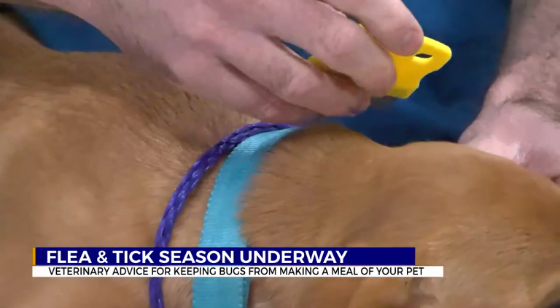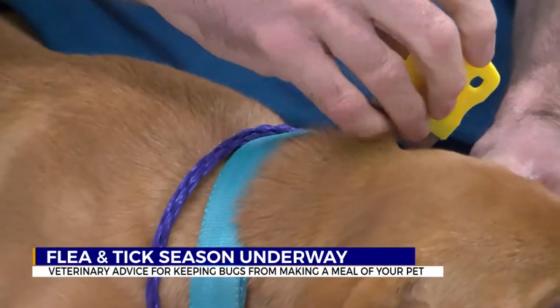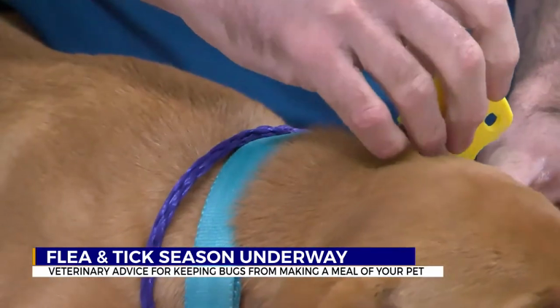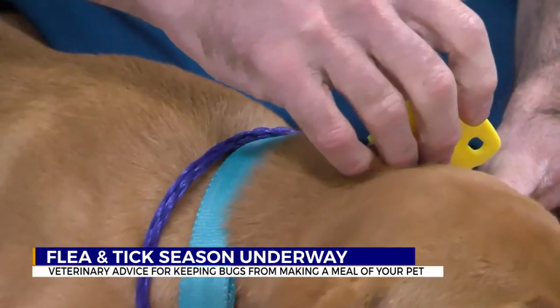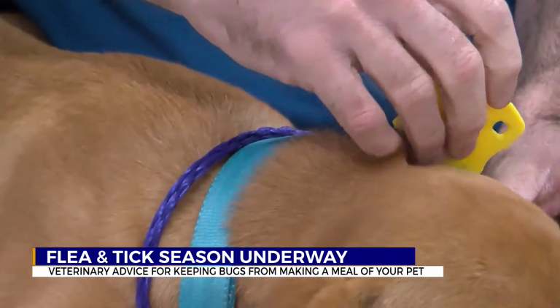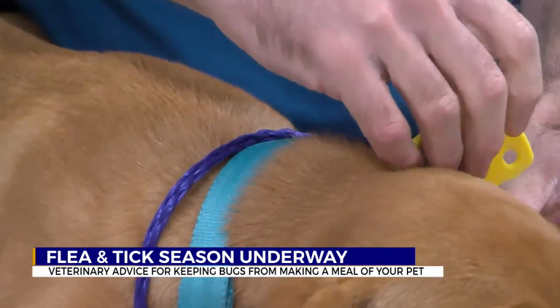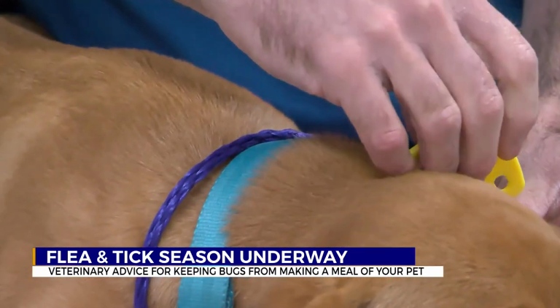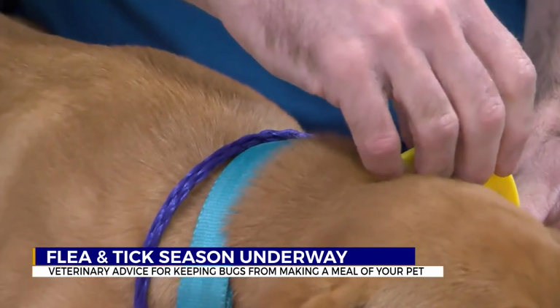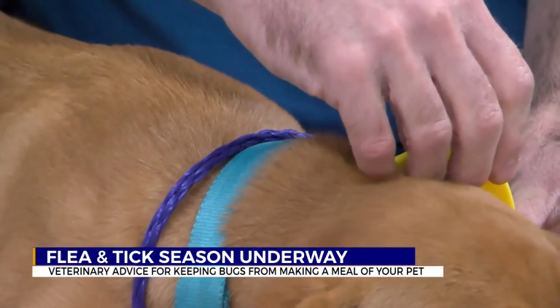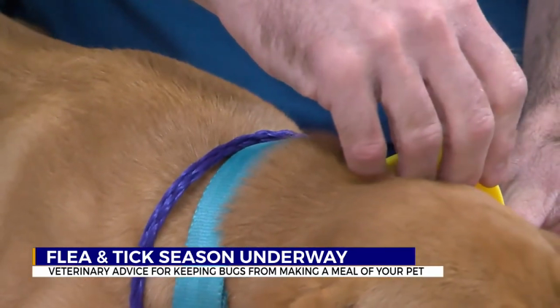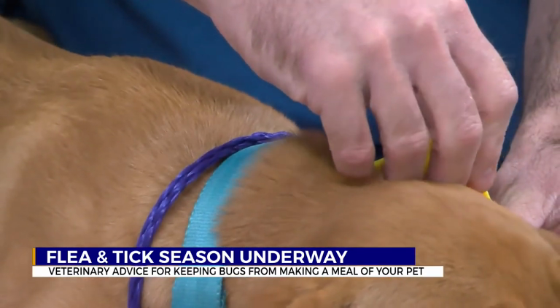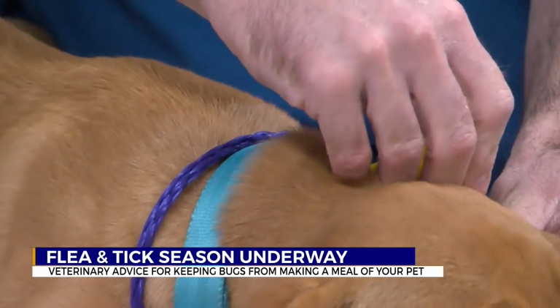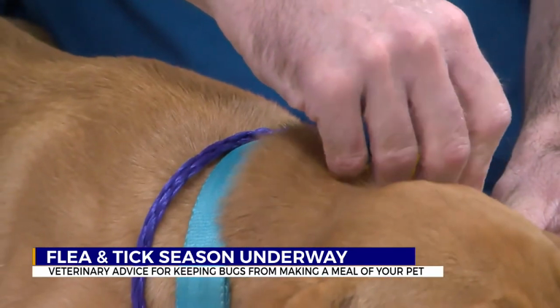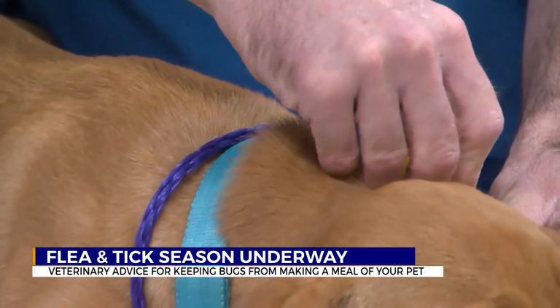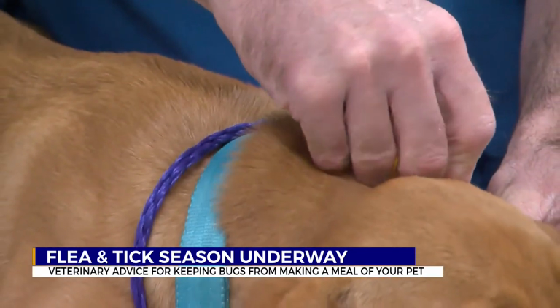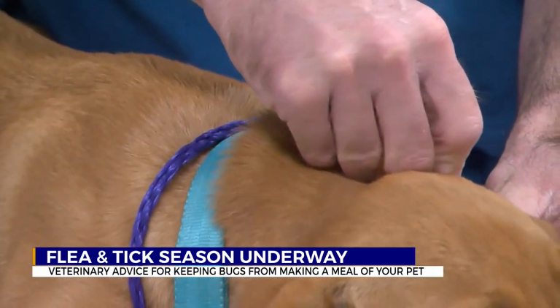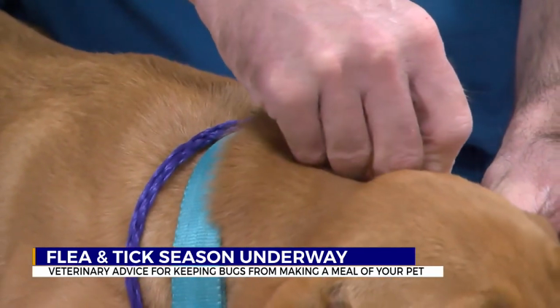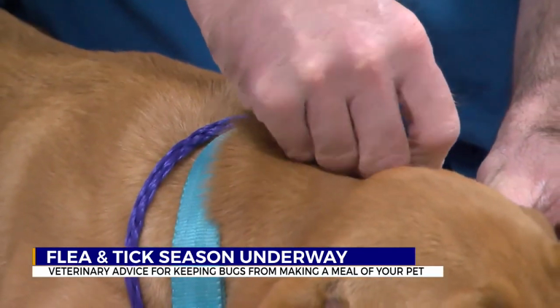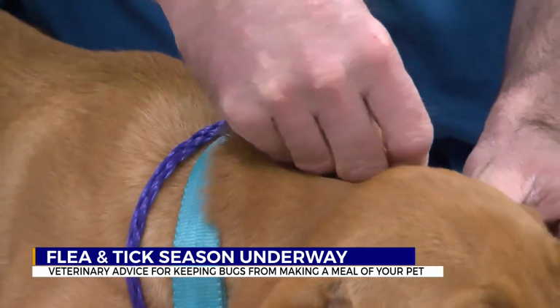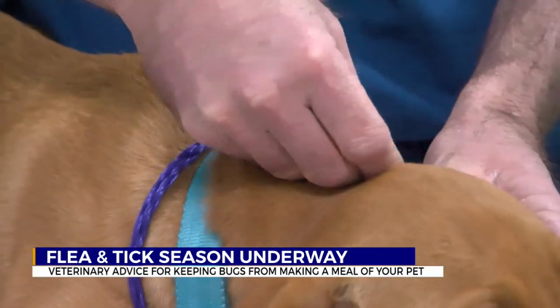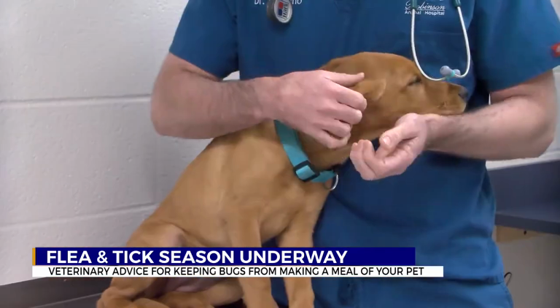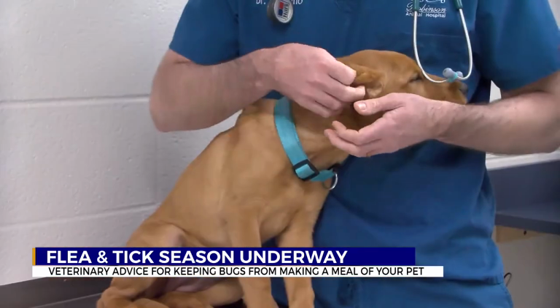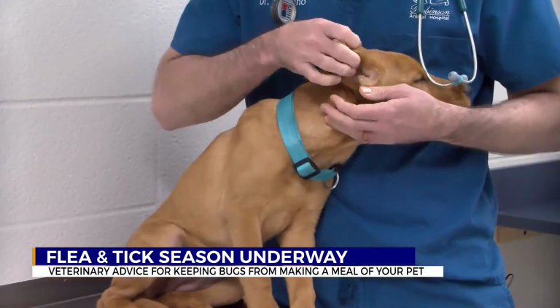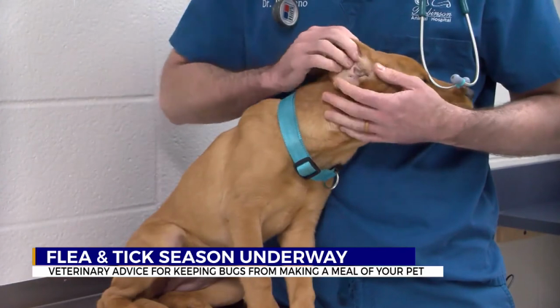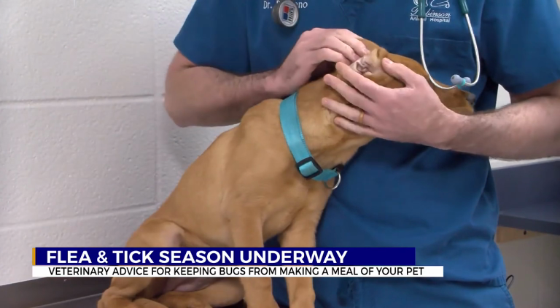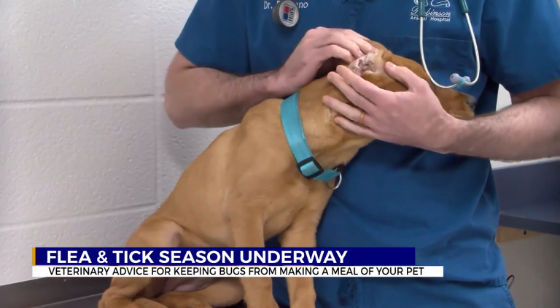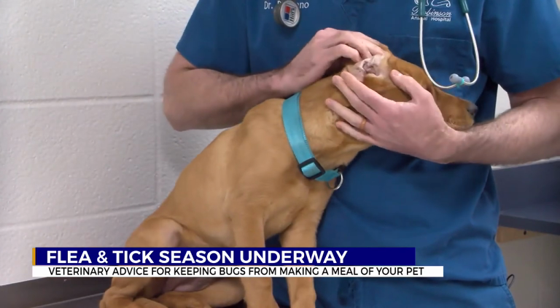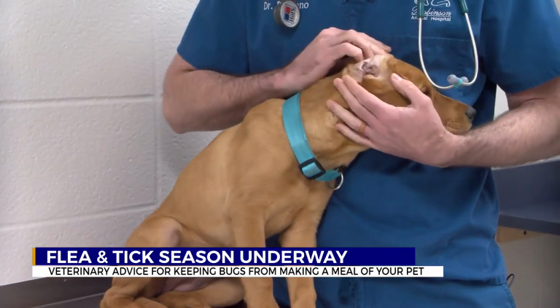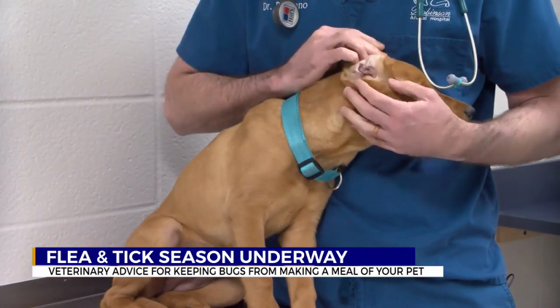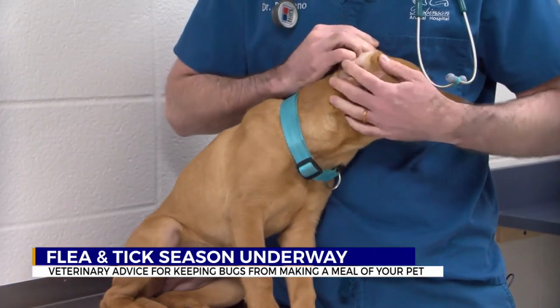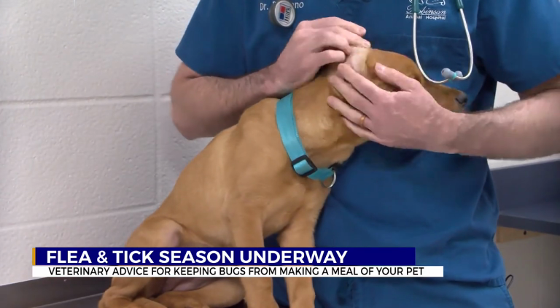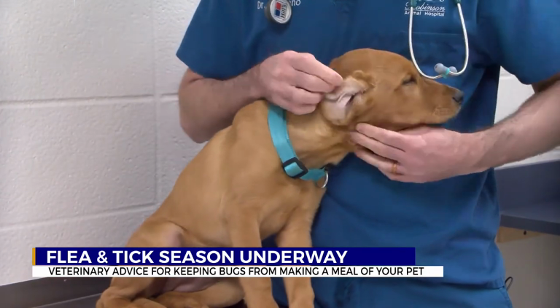Dr. Pizzacano says you can look for fleas with a metal comb. Ticks may be harder to spot, but they can be found by feeling their skin or even parting their fur.